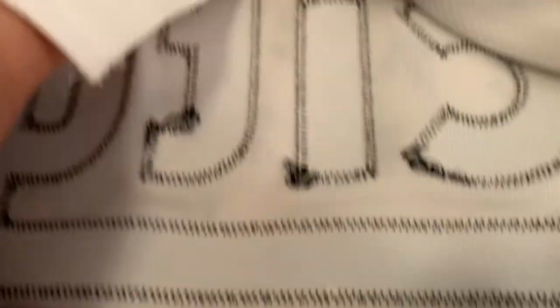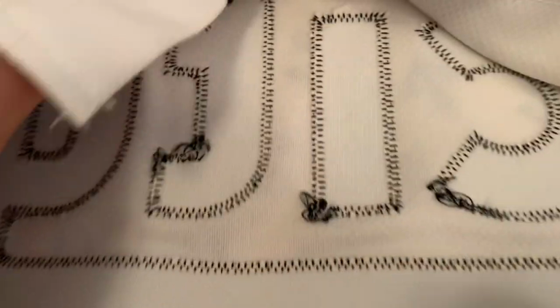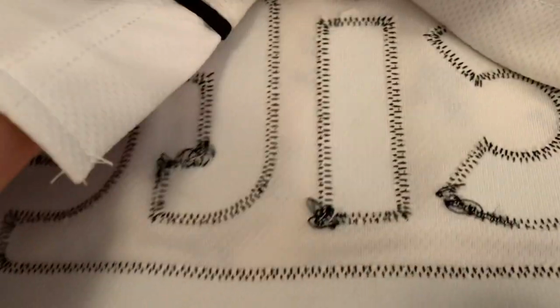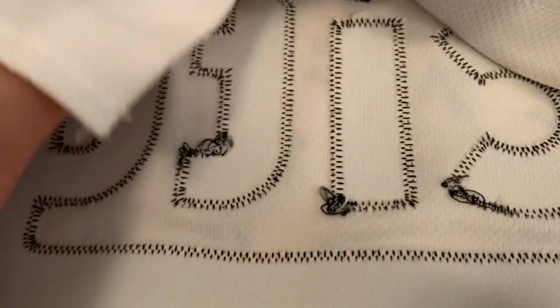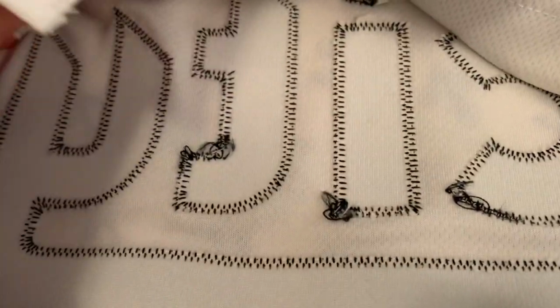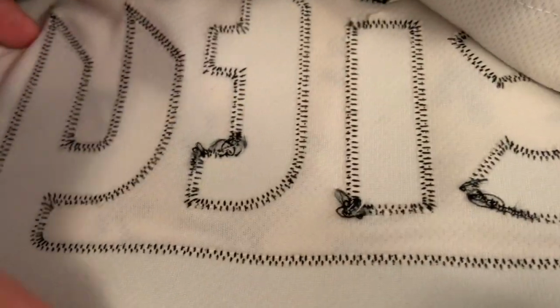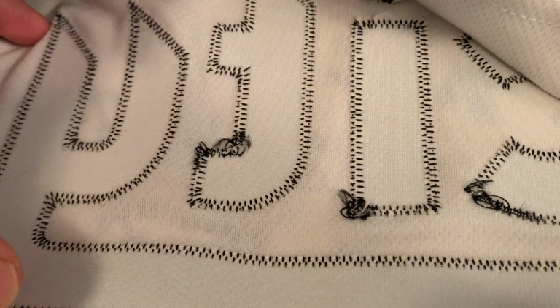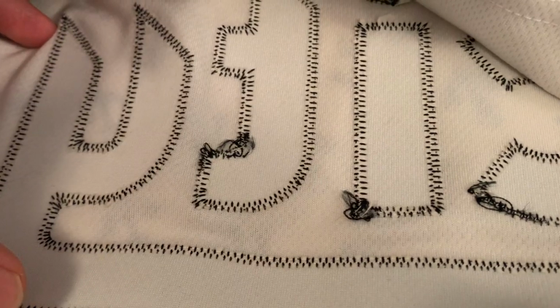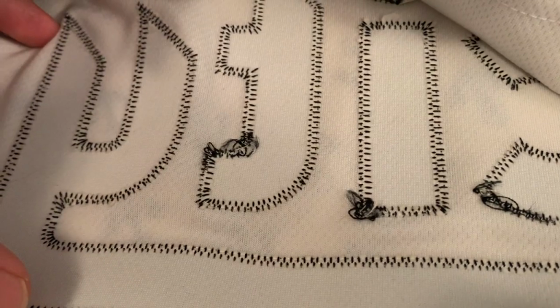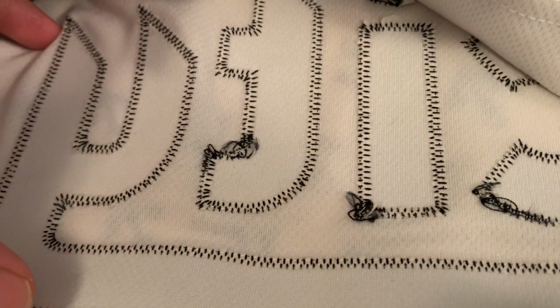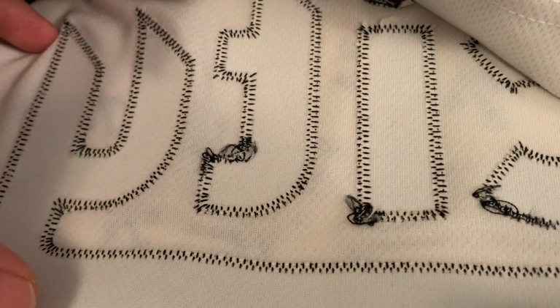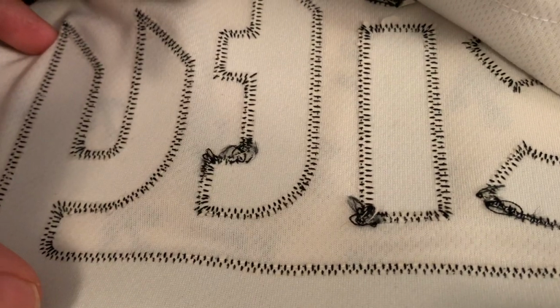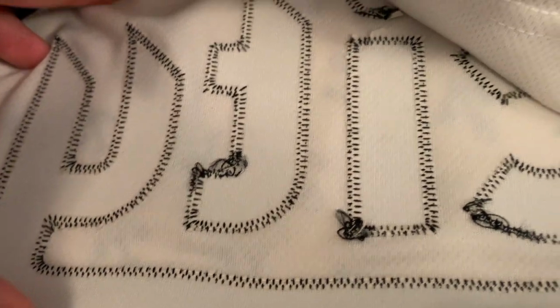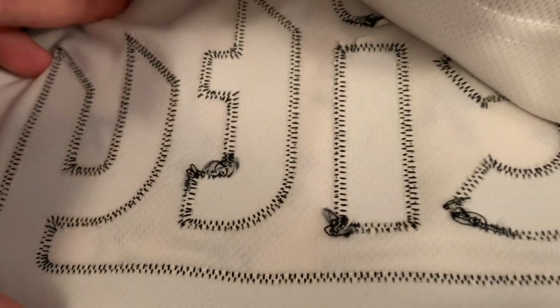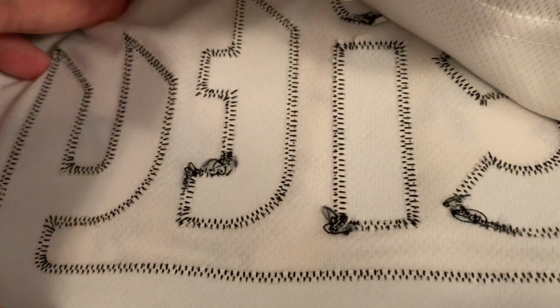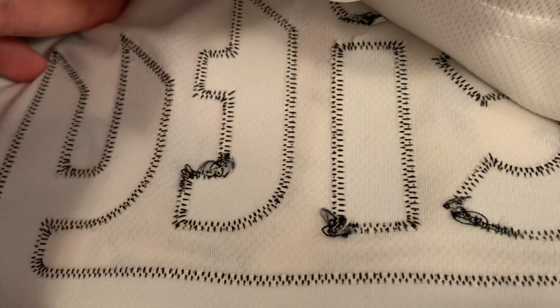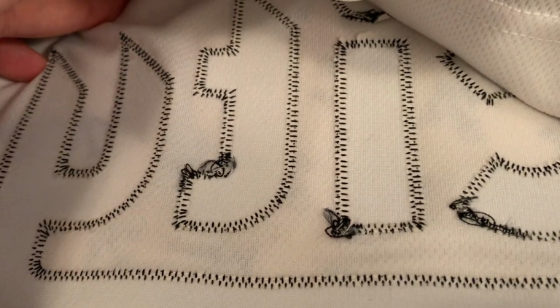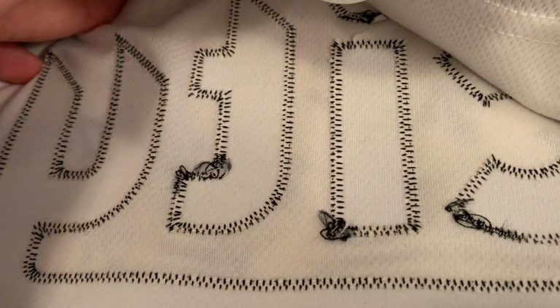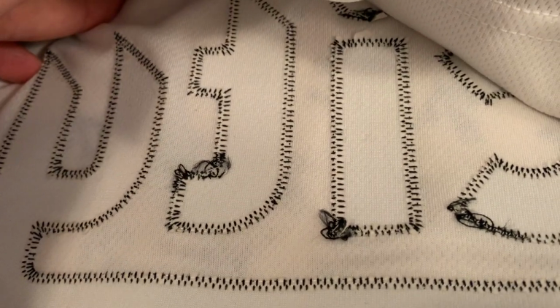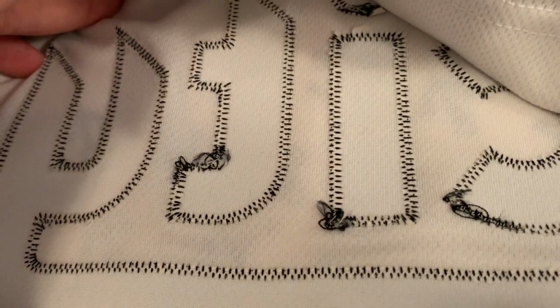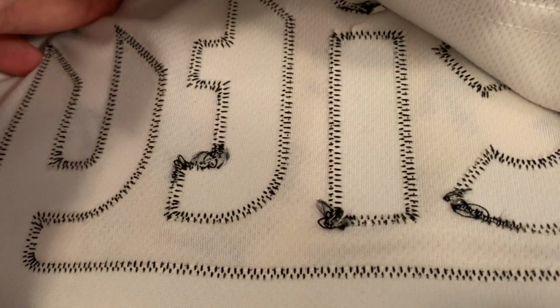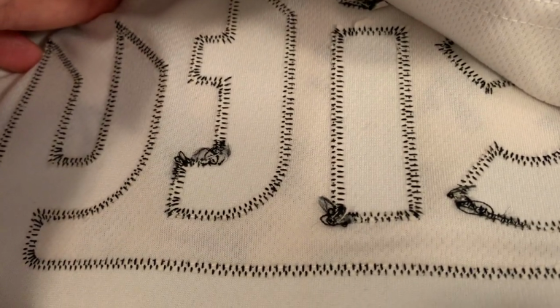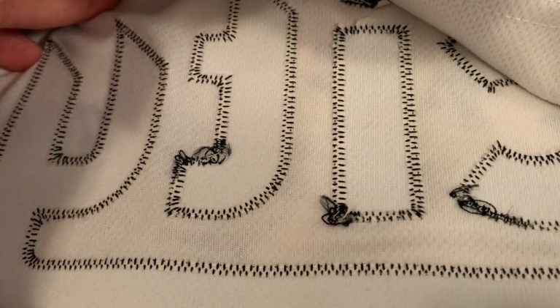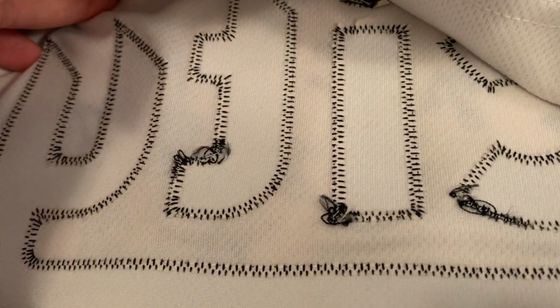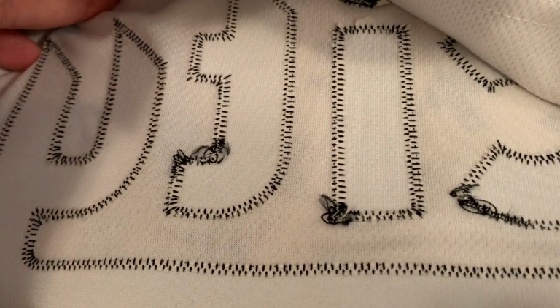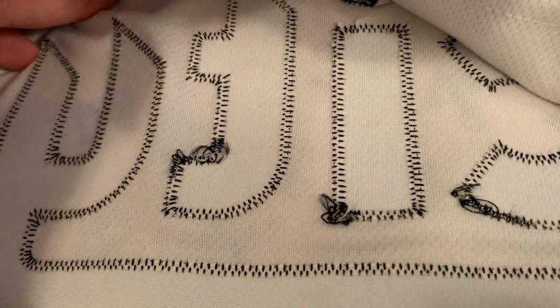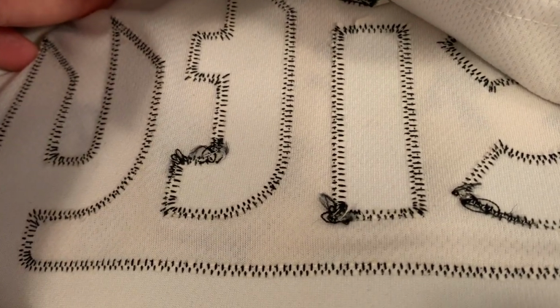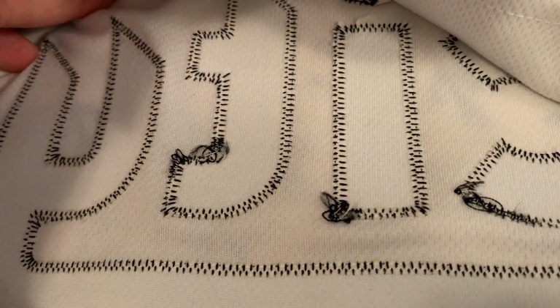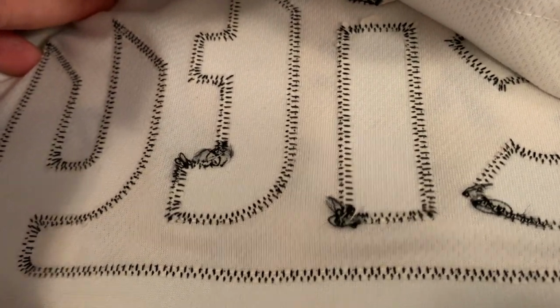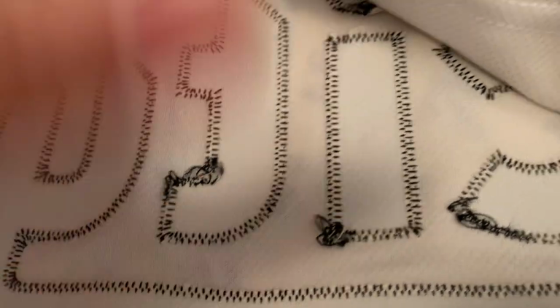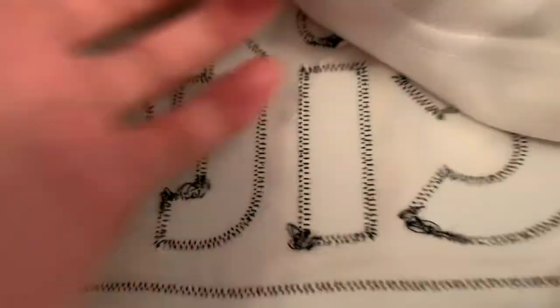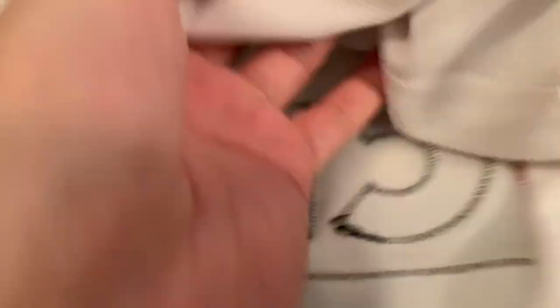The Rip City variant has really impeccable stitching and finishing — look at how clean that is. Fake jerseys will never have finishing that clean.